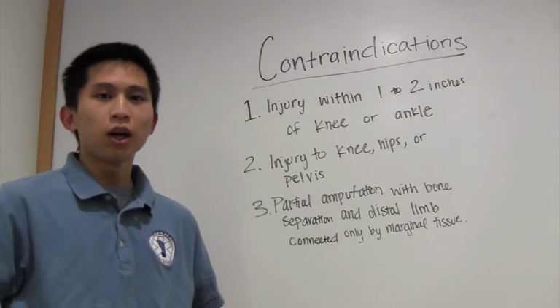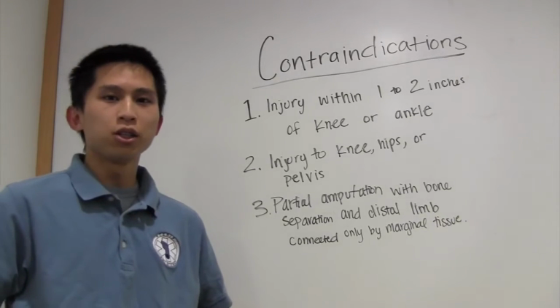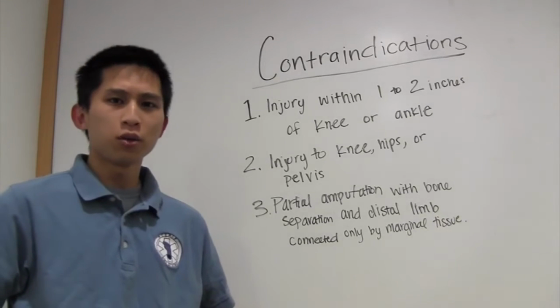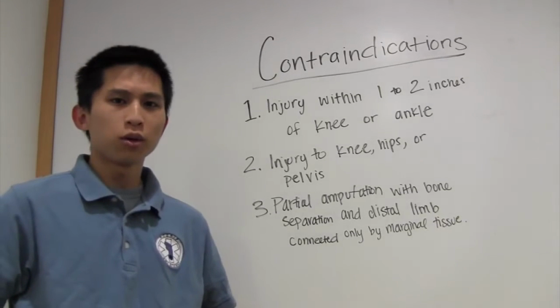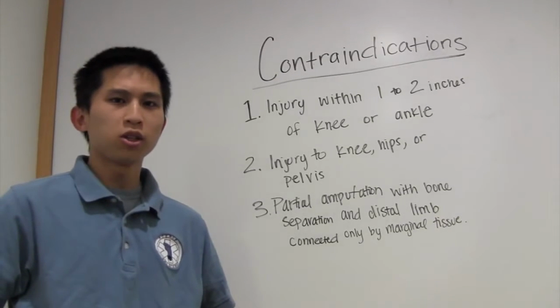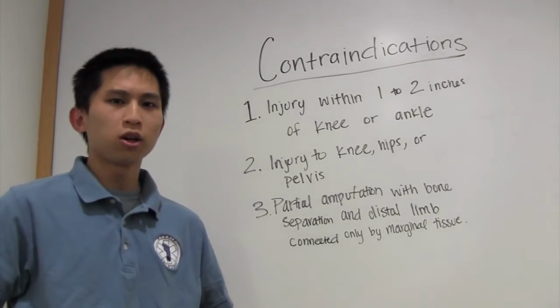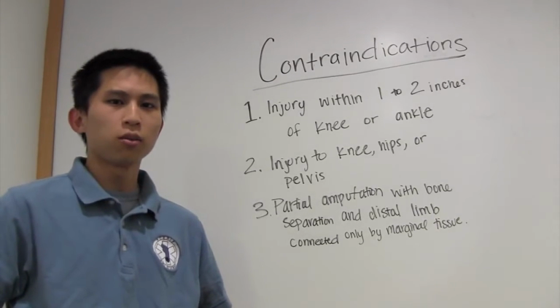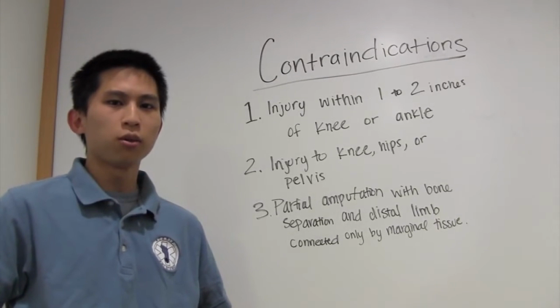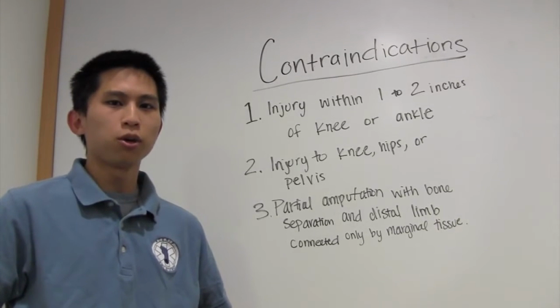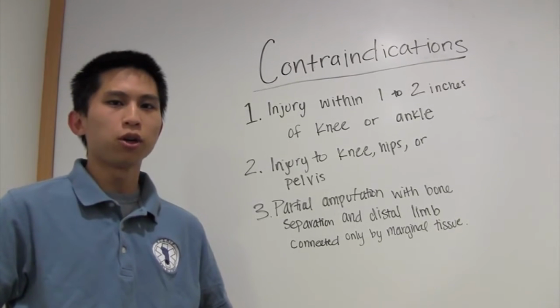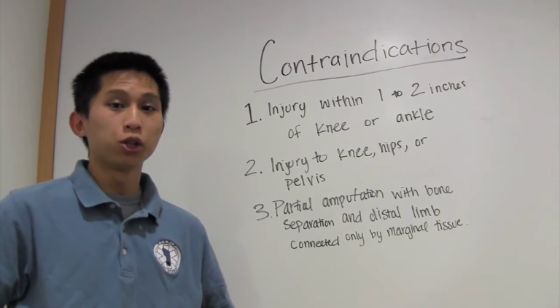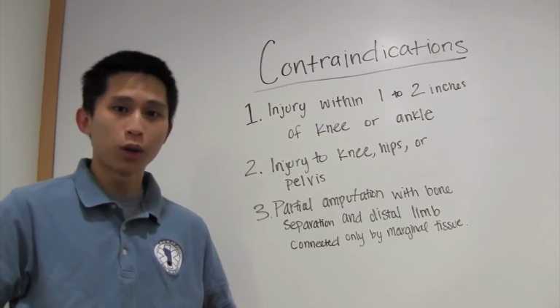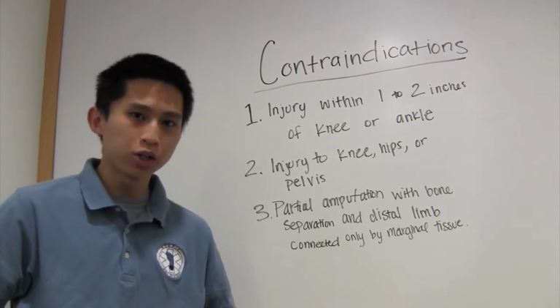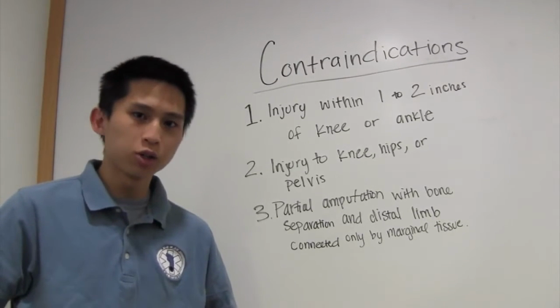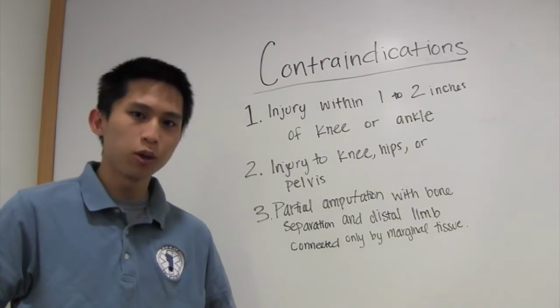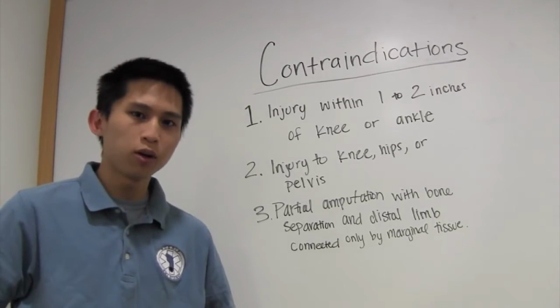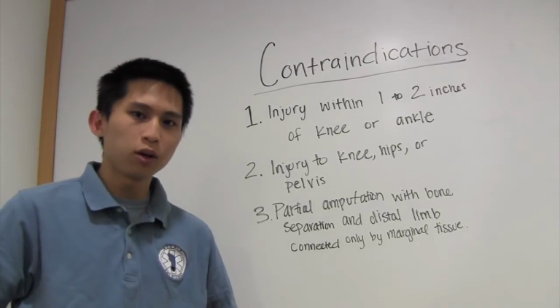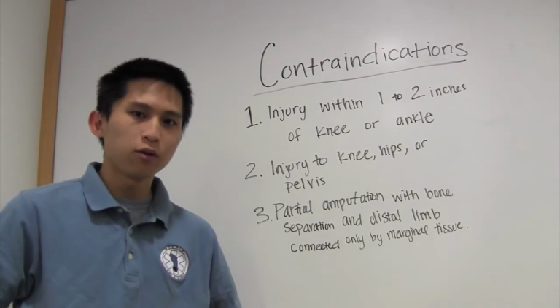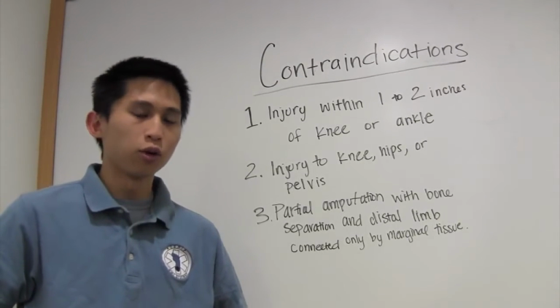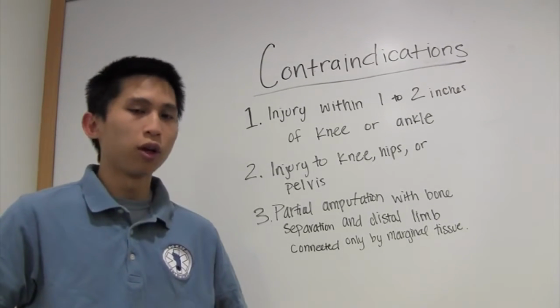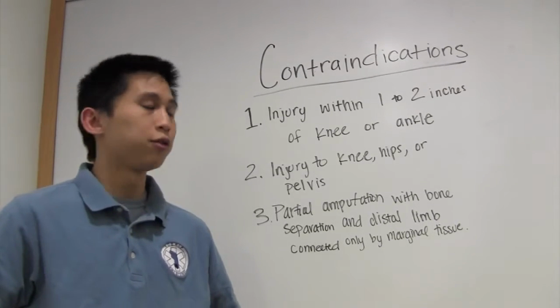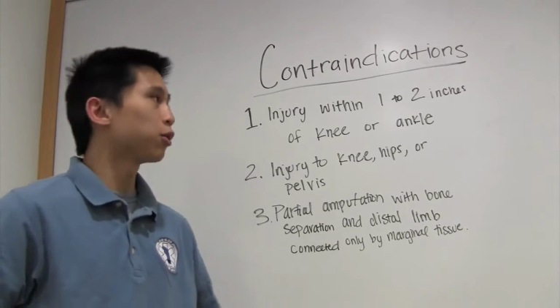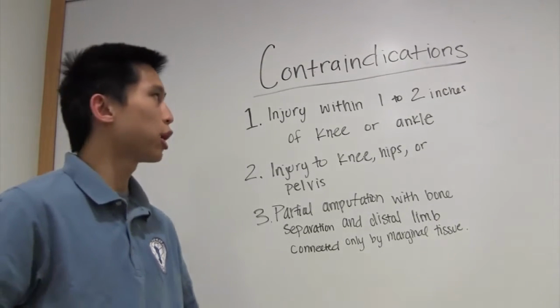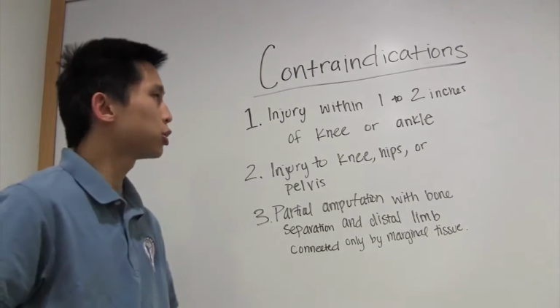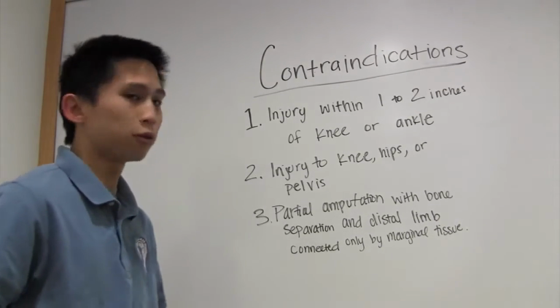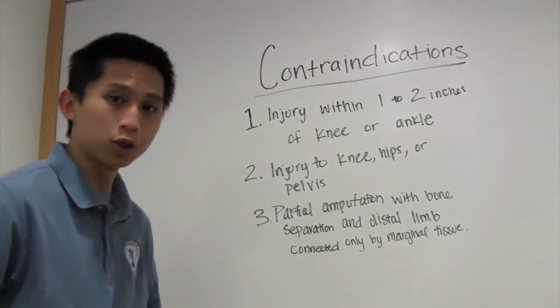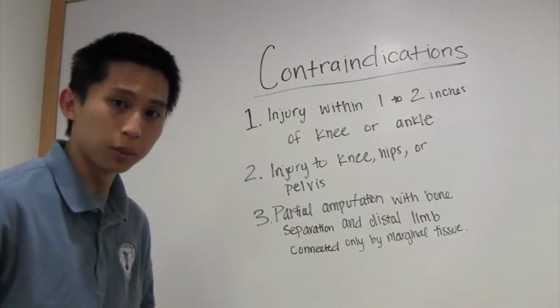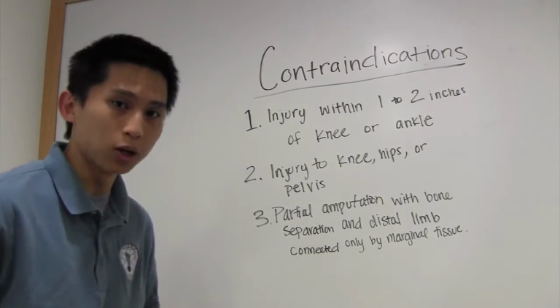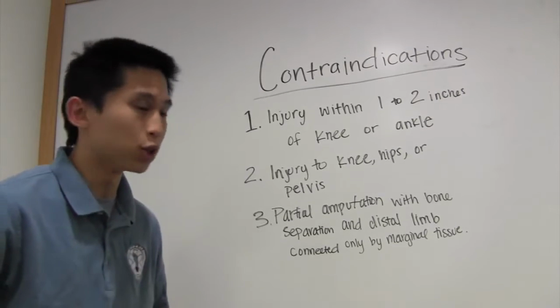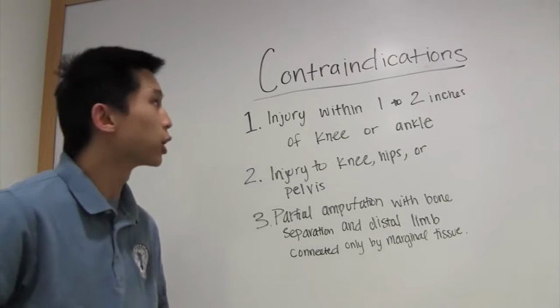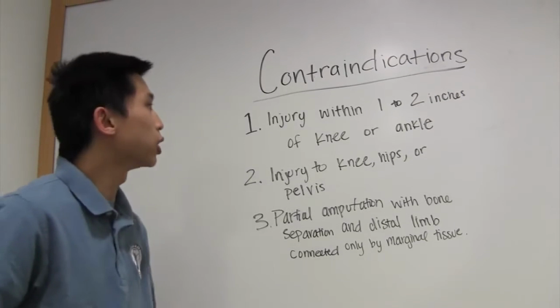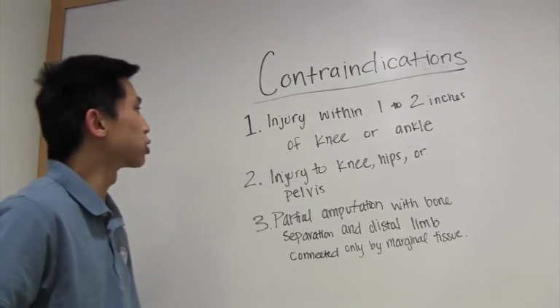Today we're going to be talking about putting on a traction splint for a femur fracture, but first the contraindications.